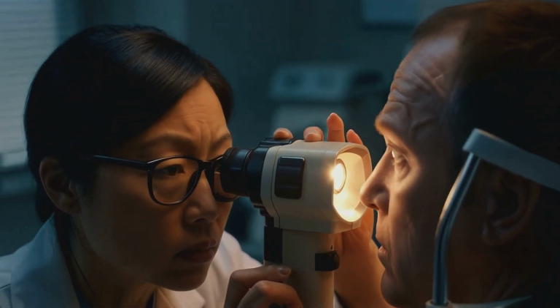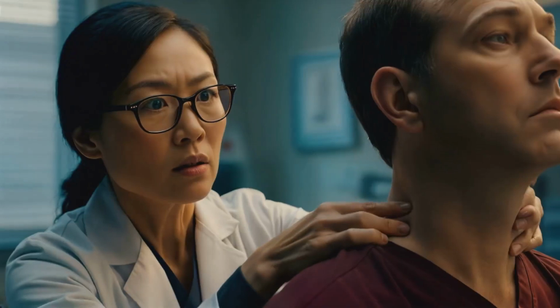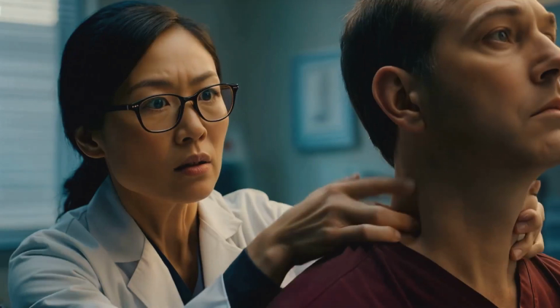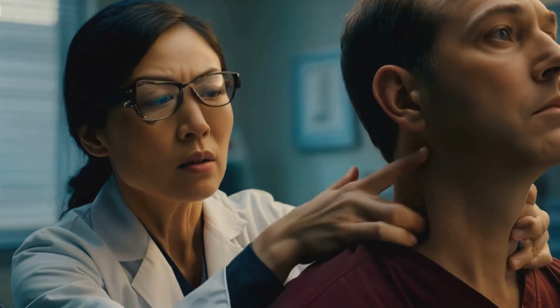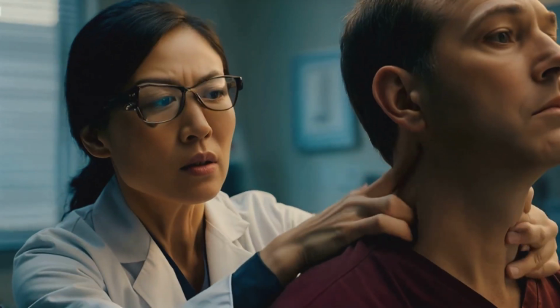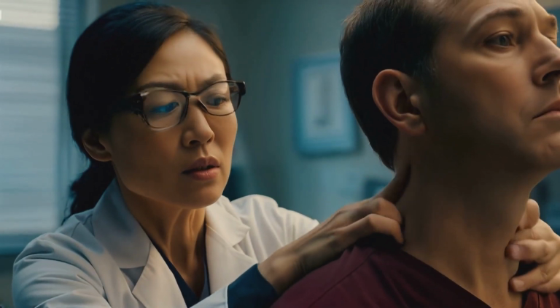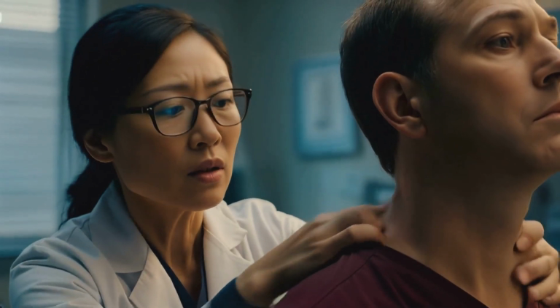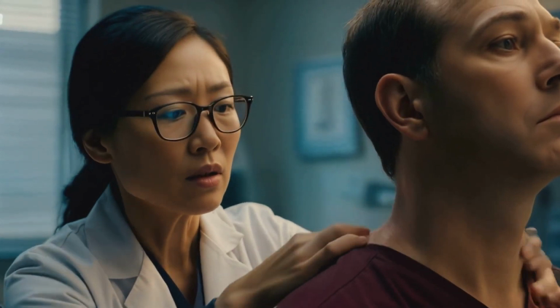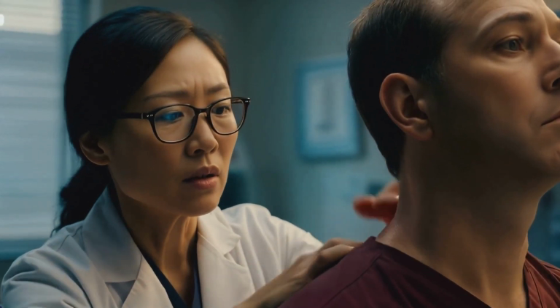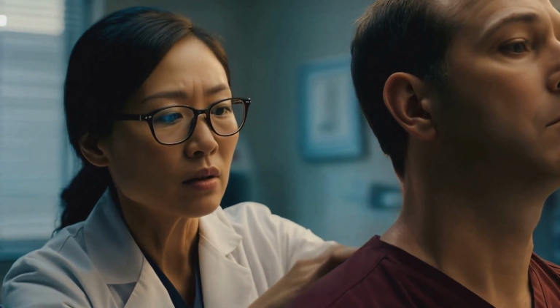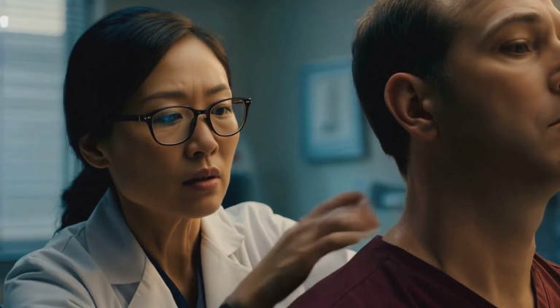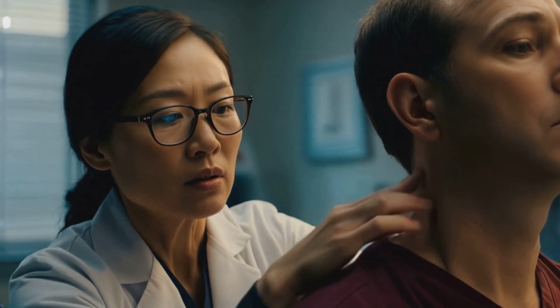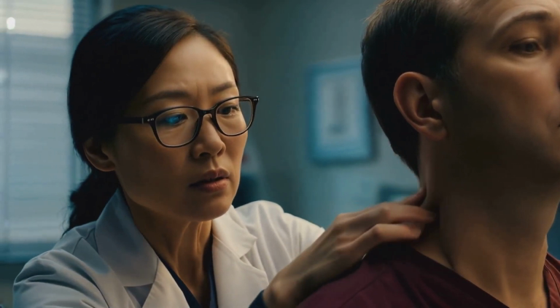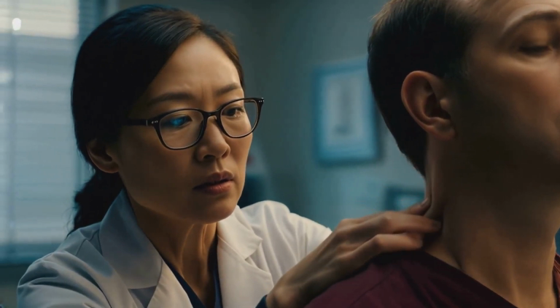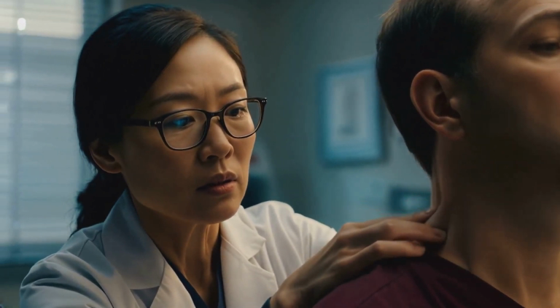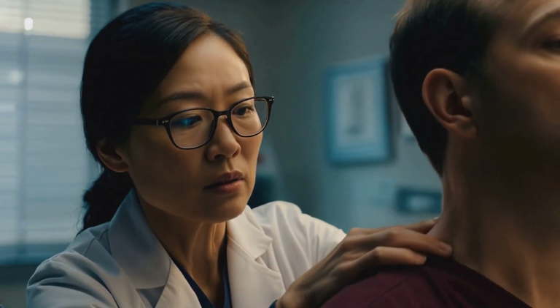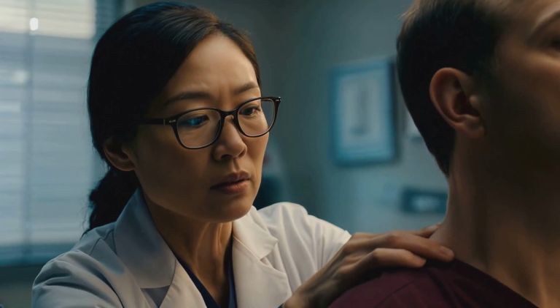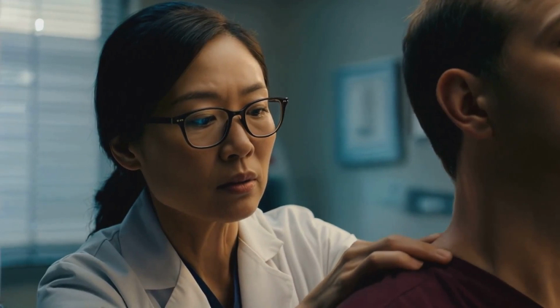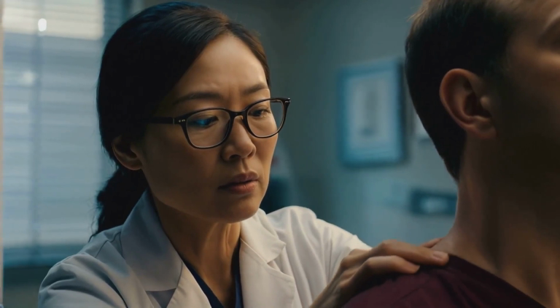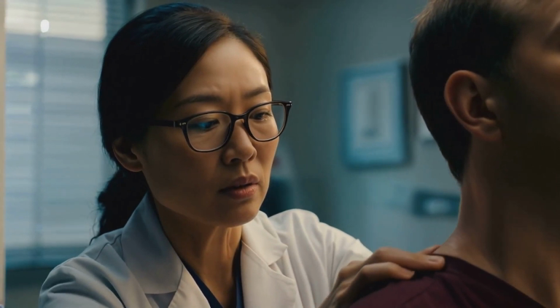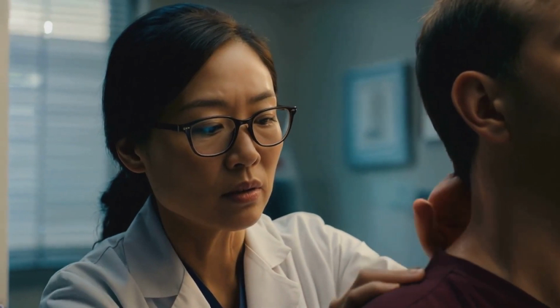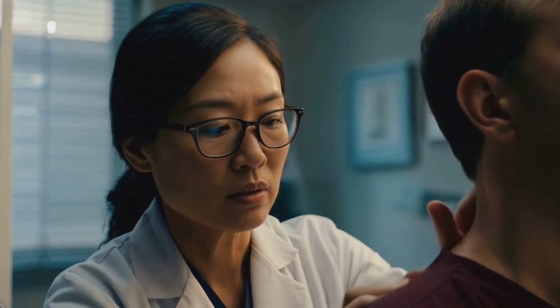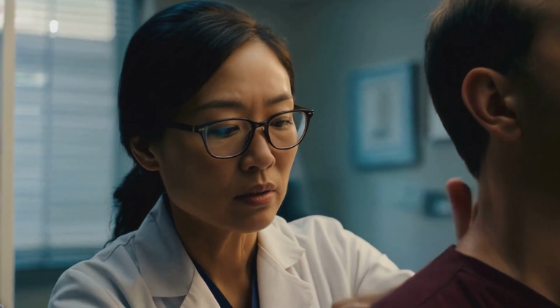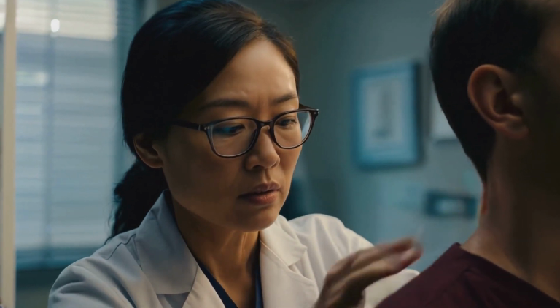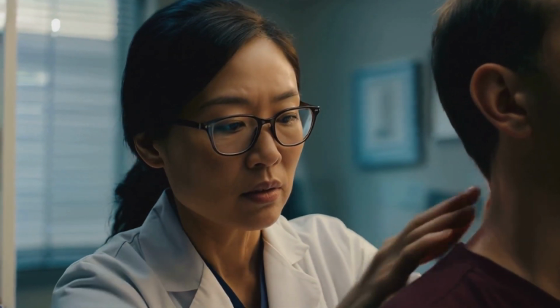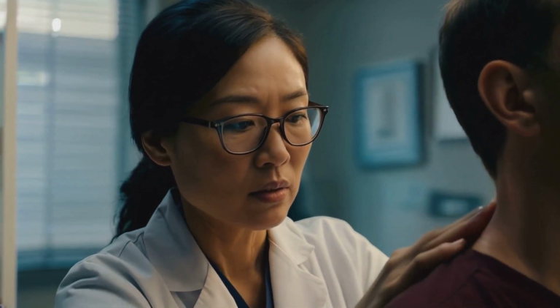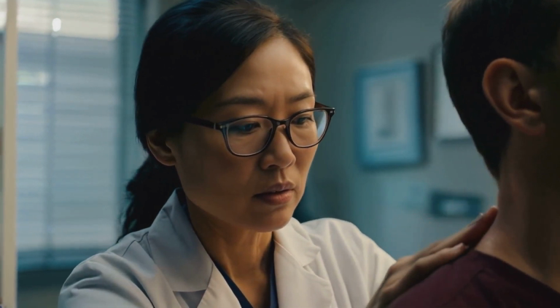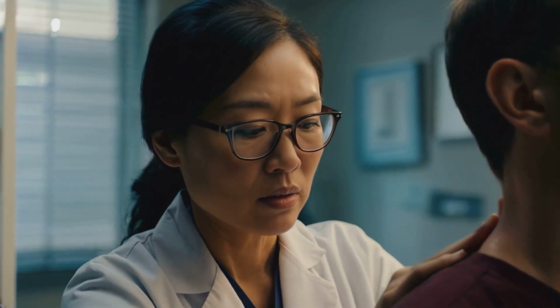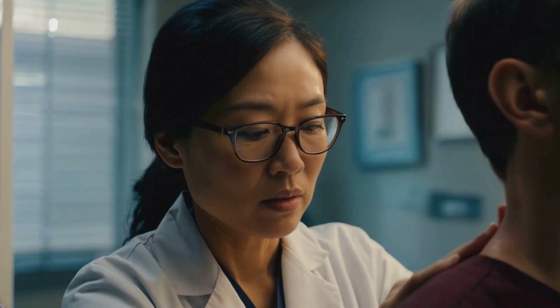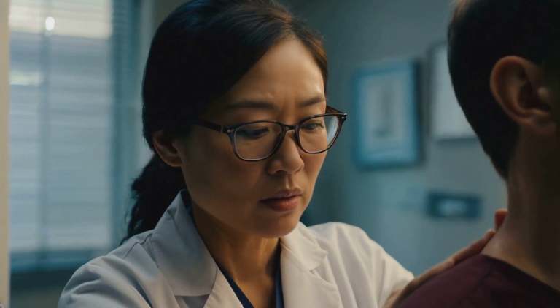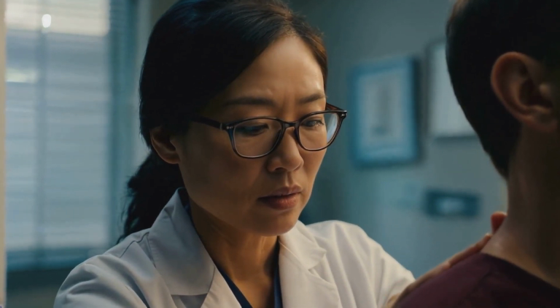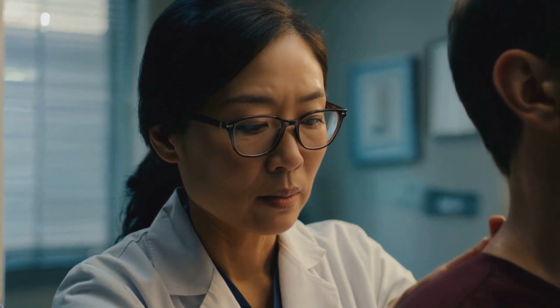I once had a patient who came in for a routine checkup, and during the physical exam, I noticed a small nodule in their thyroid.